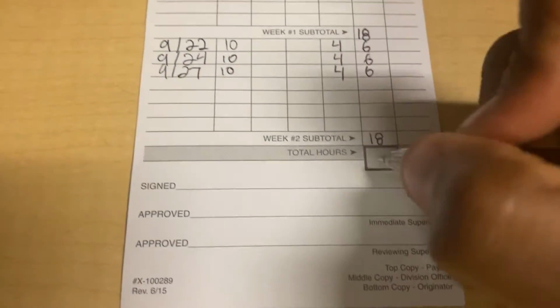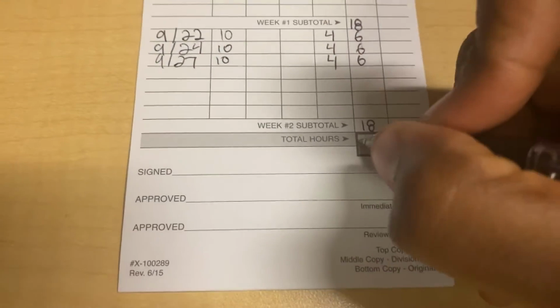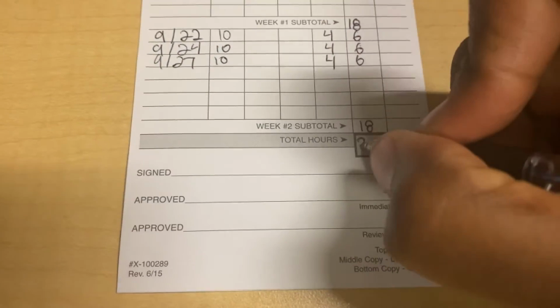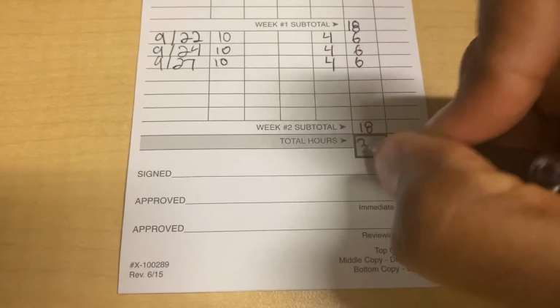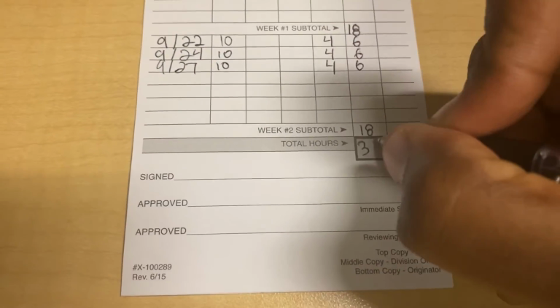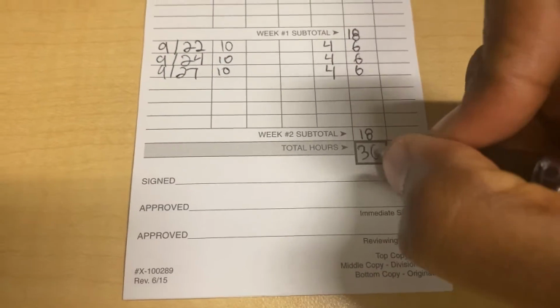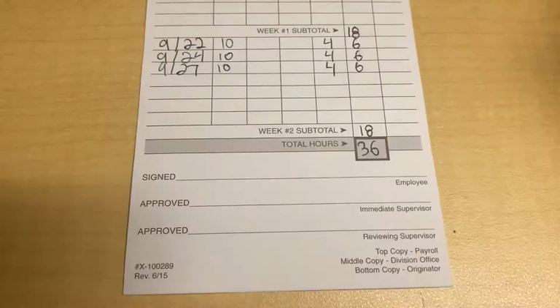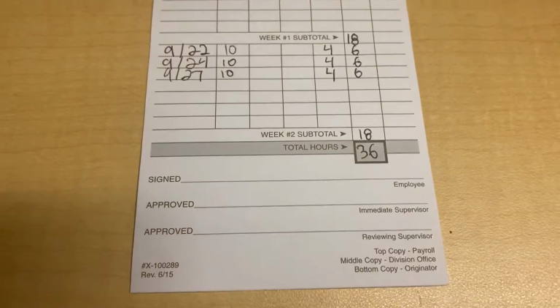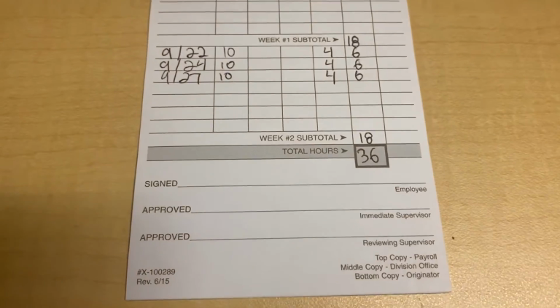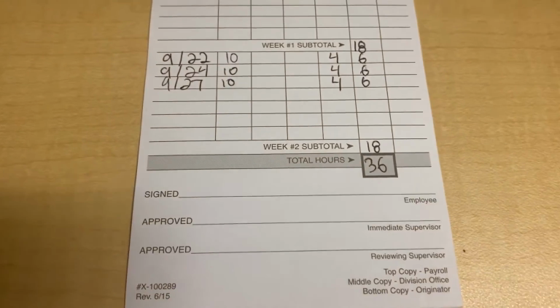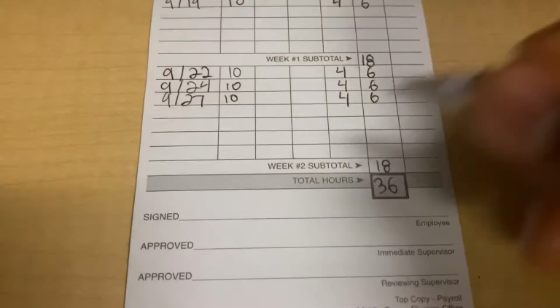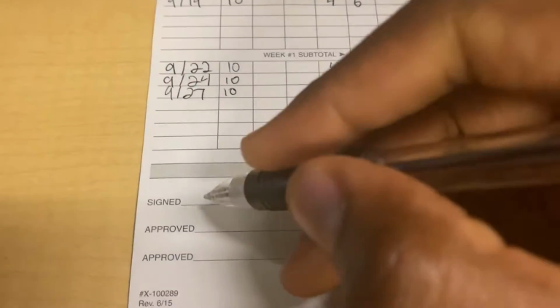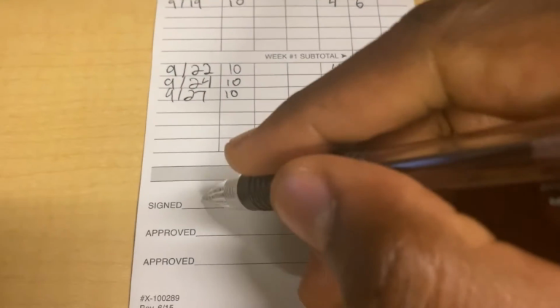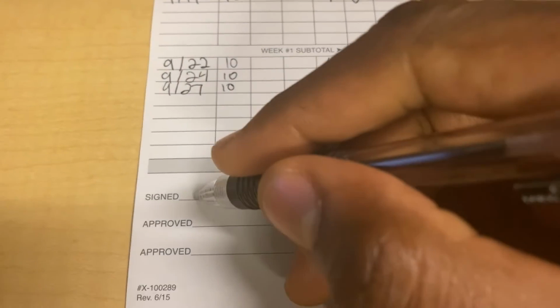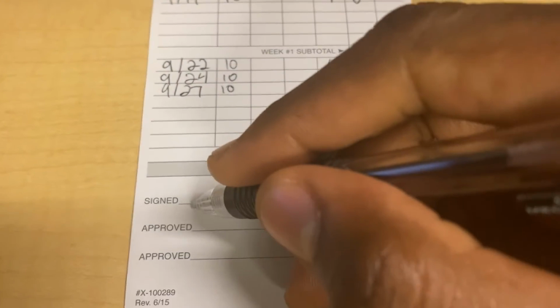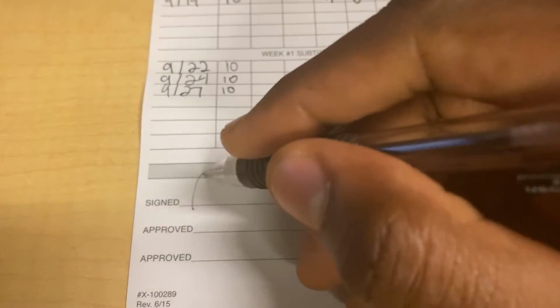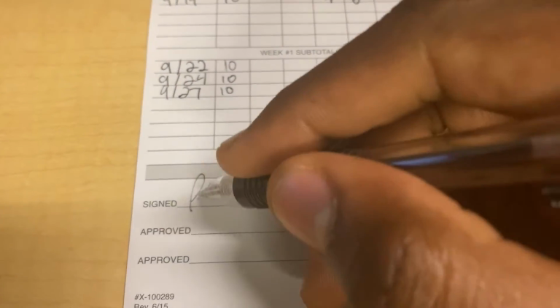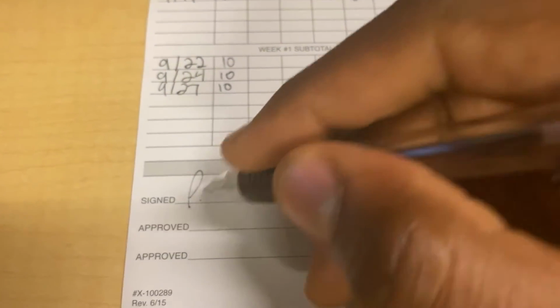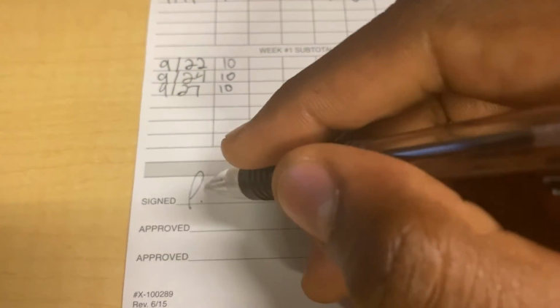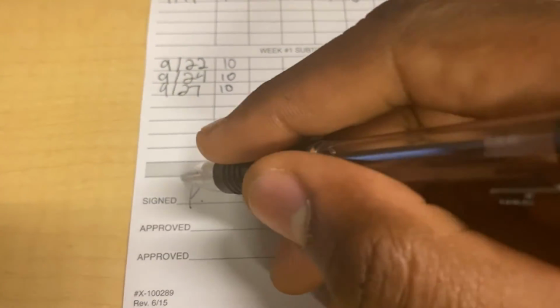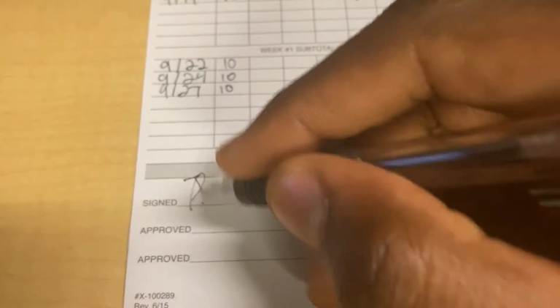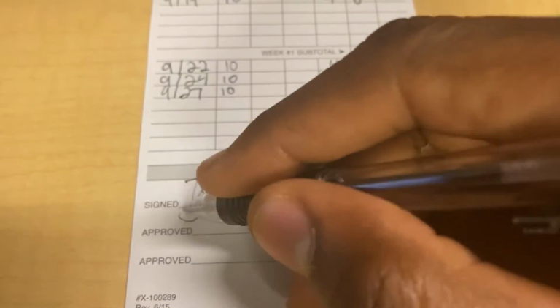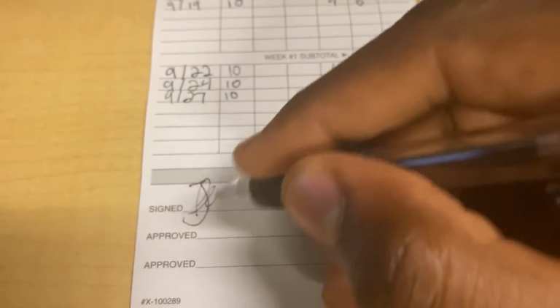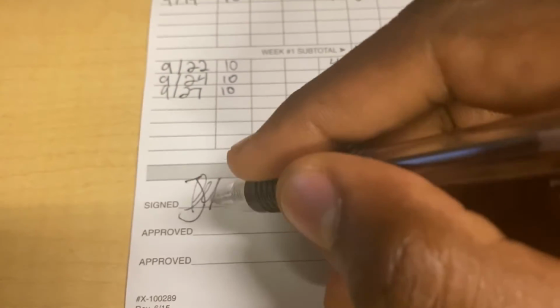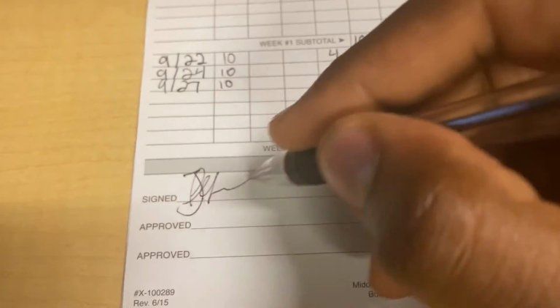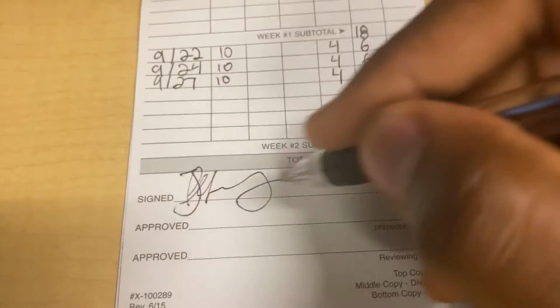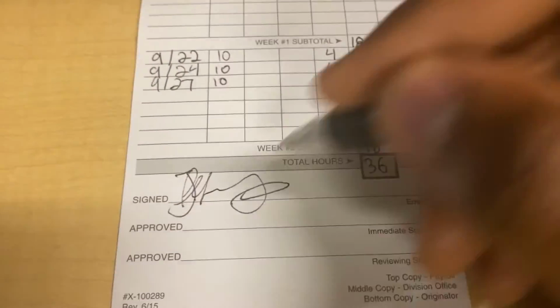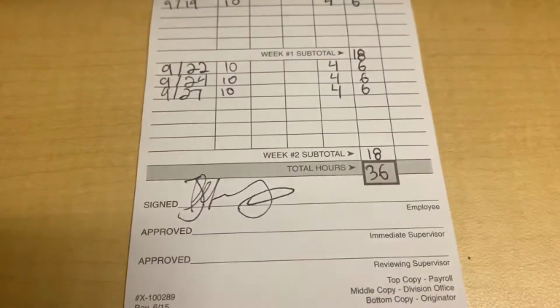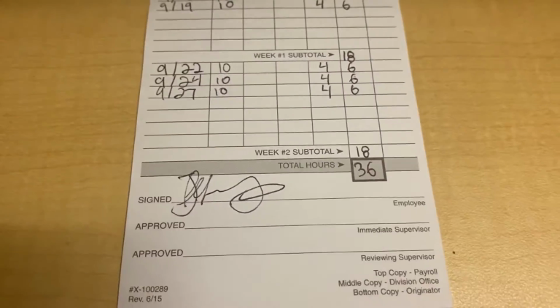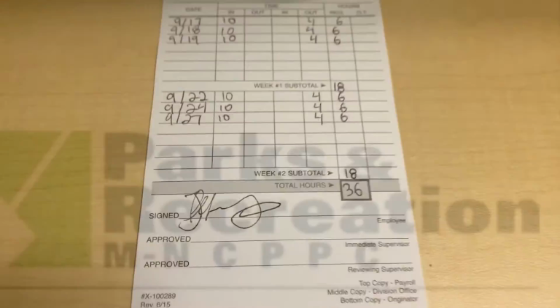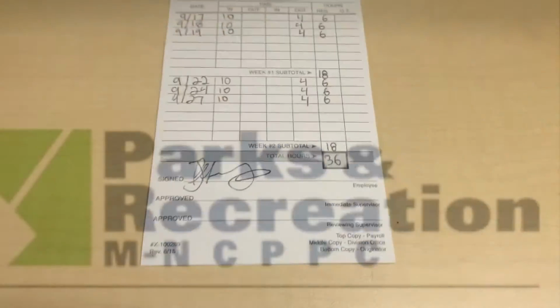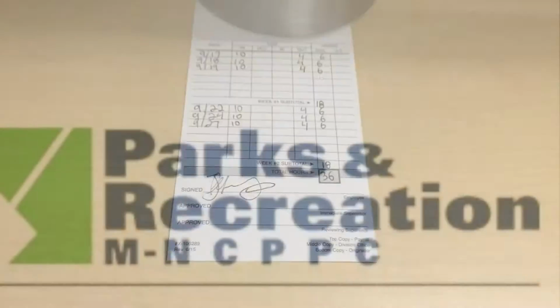Complete your time card by signing your name and turning it into your supervisor.